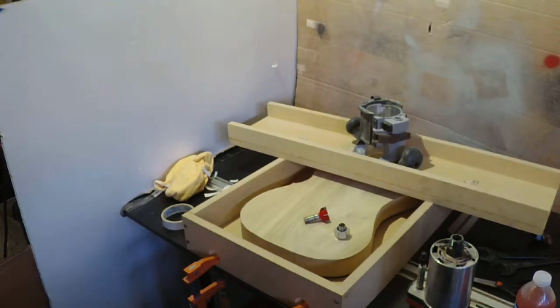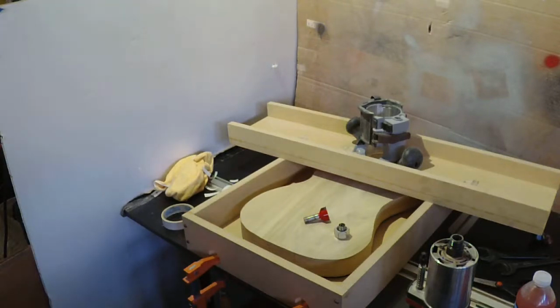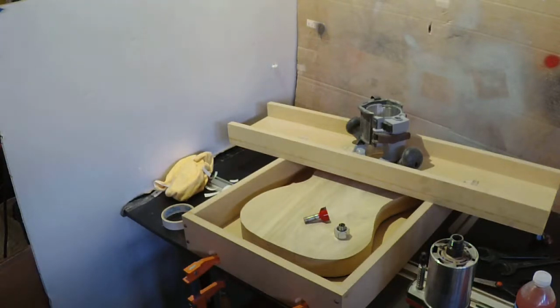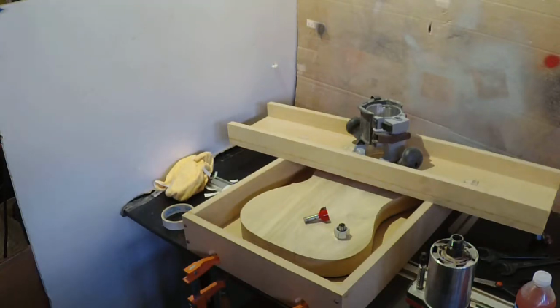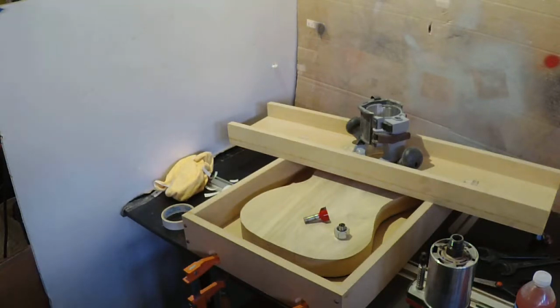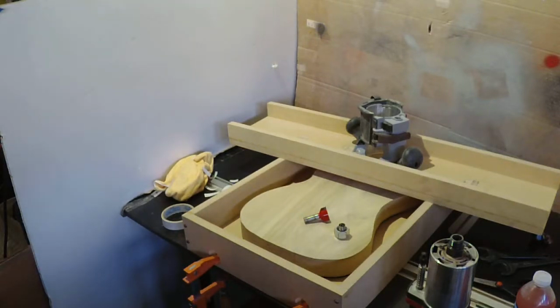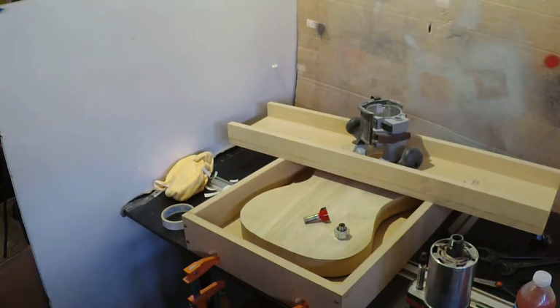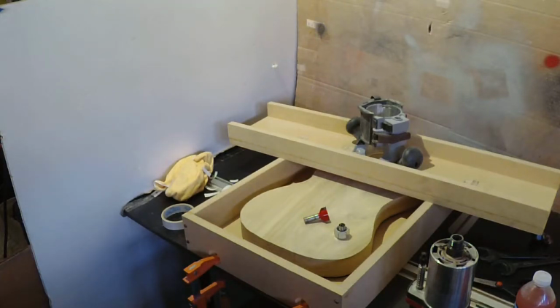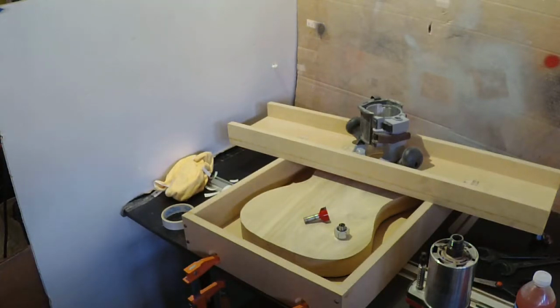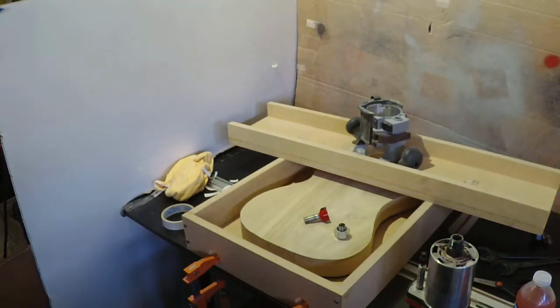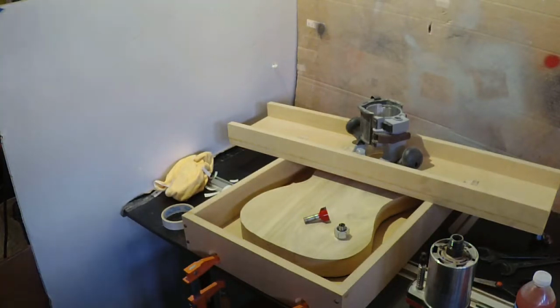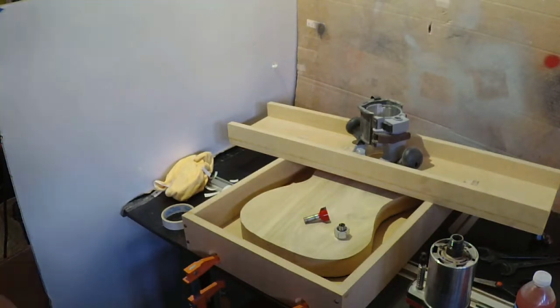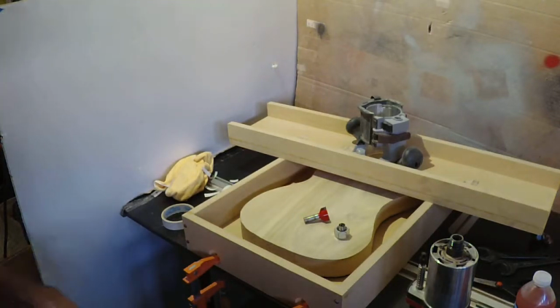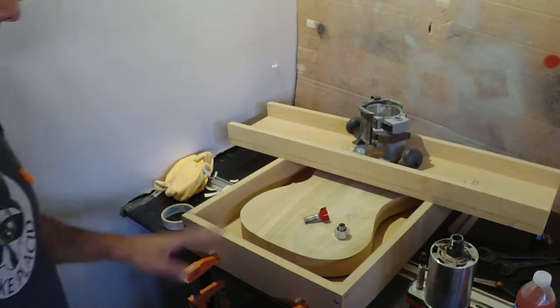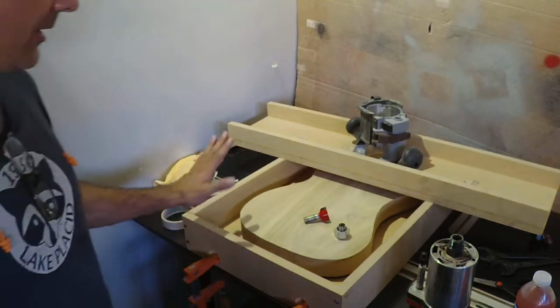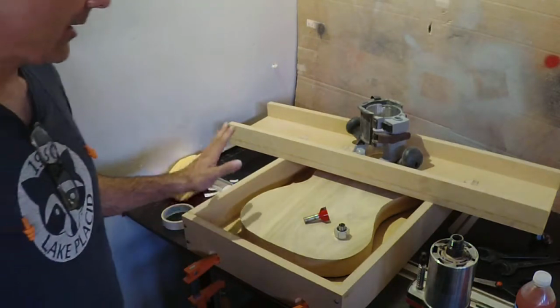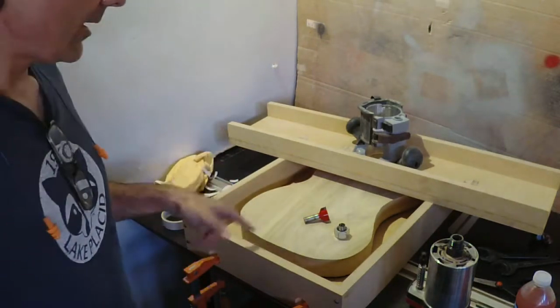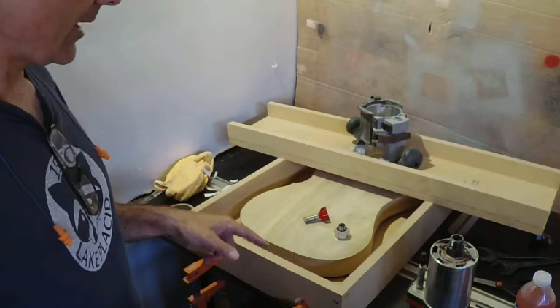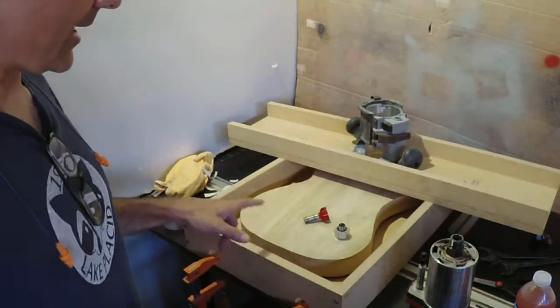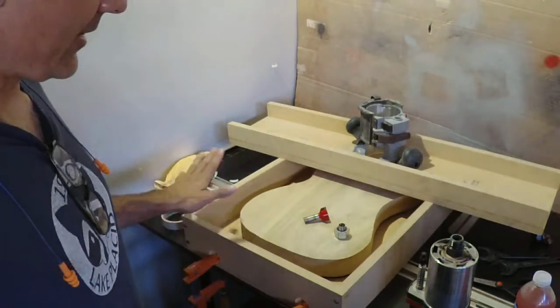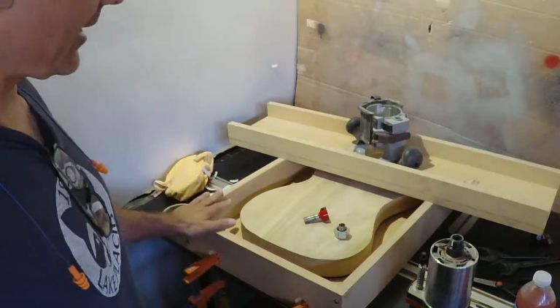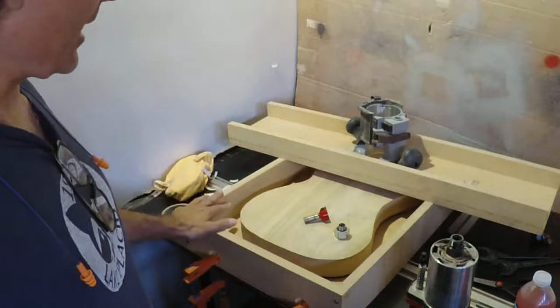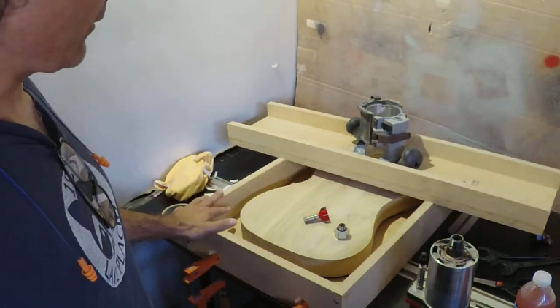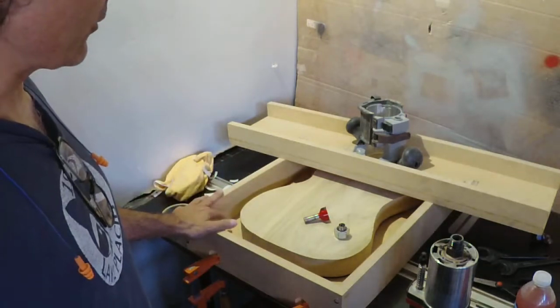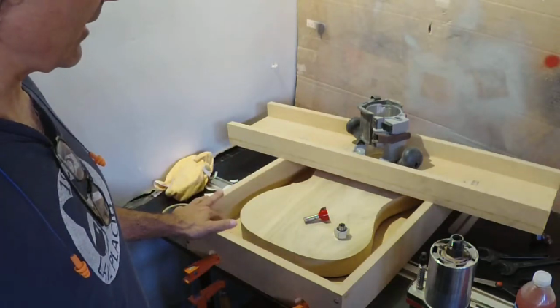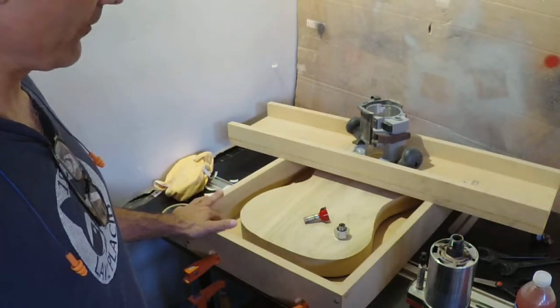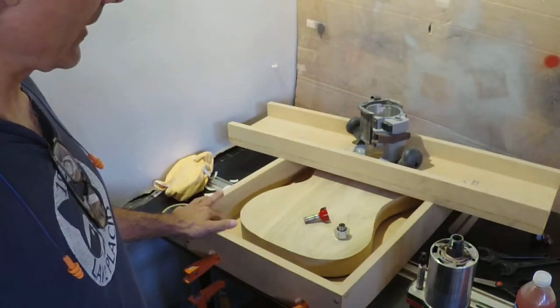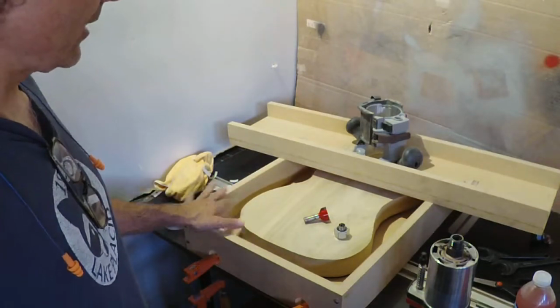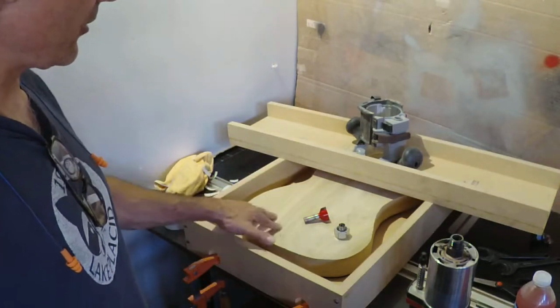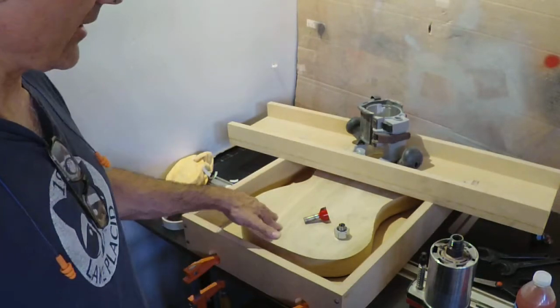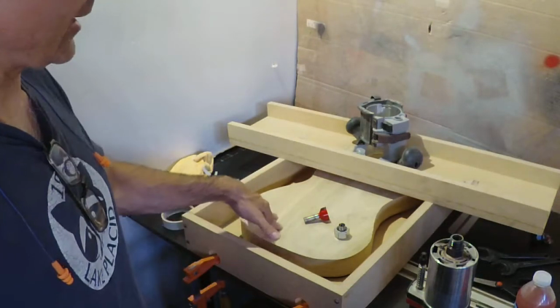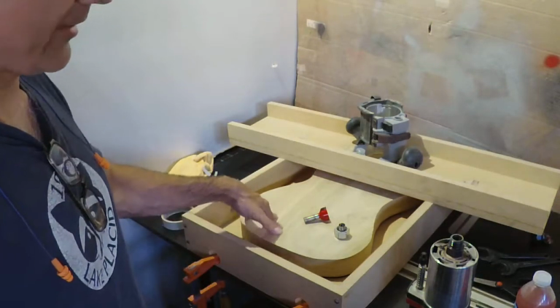Okay, so we're back. We're over here at the router table. I got set up now for doing thicknessing.